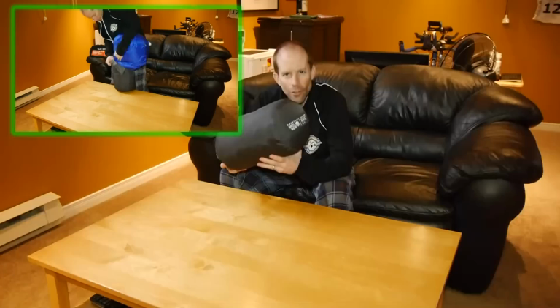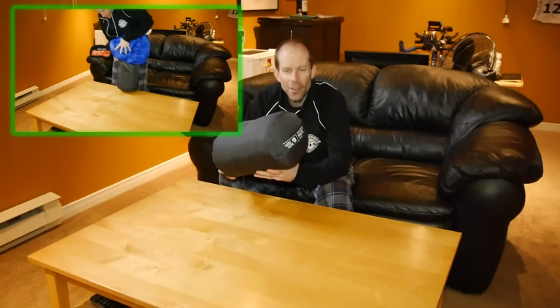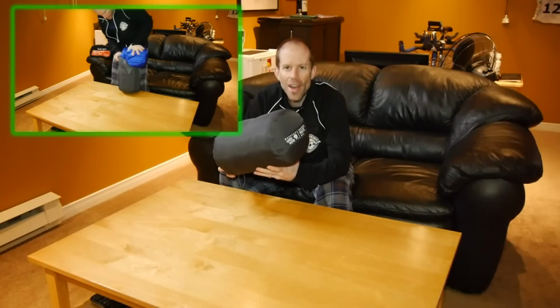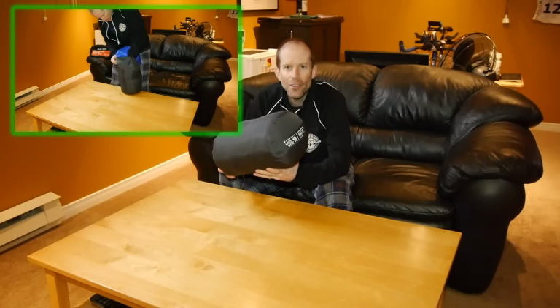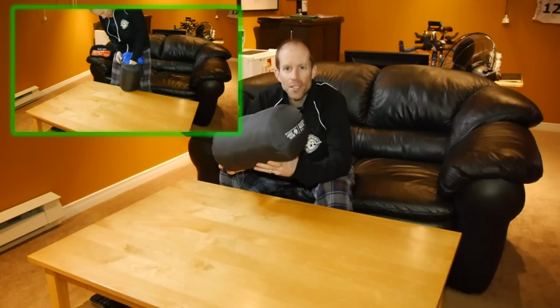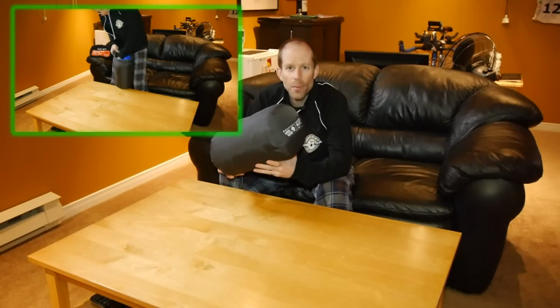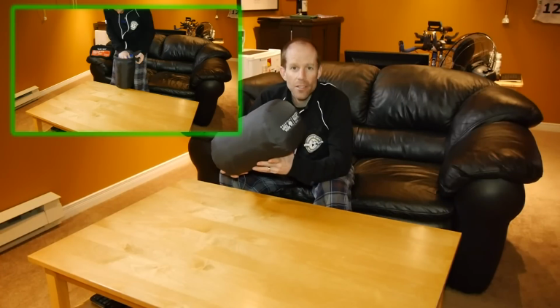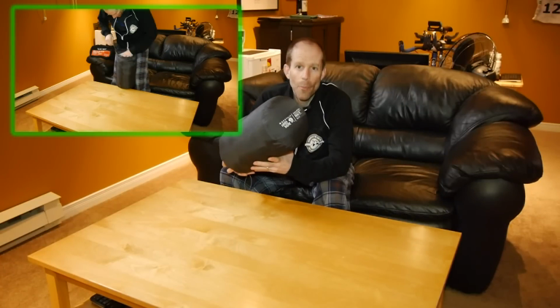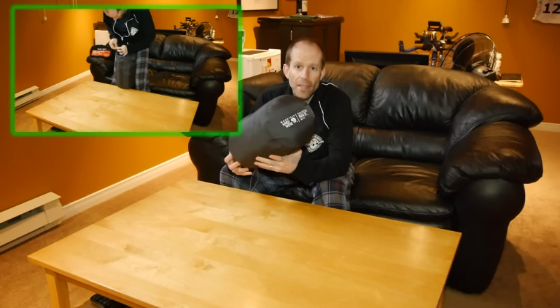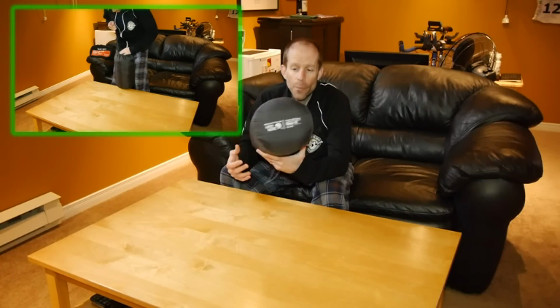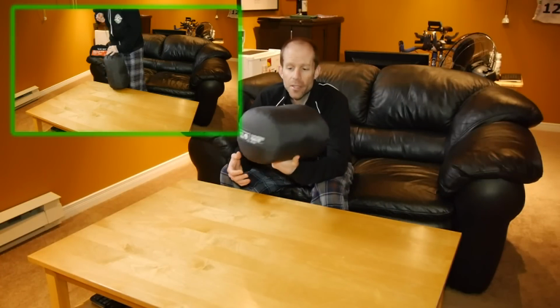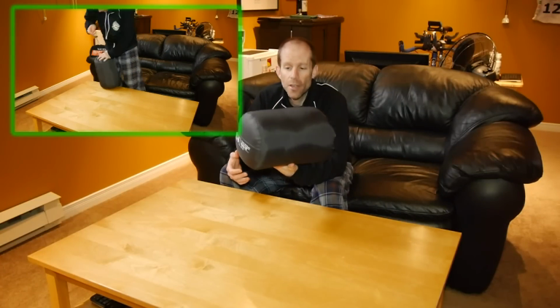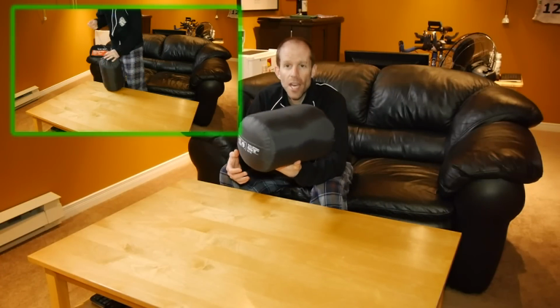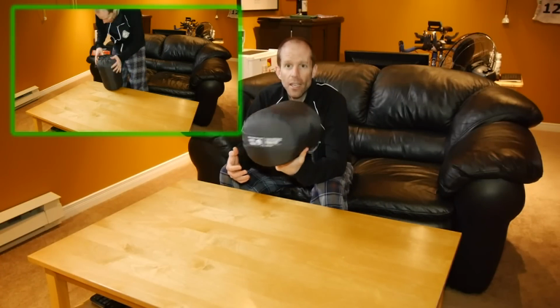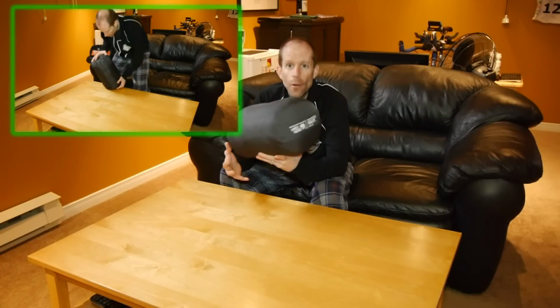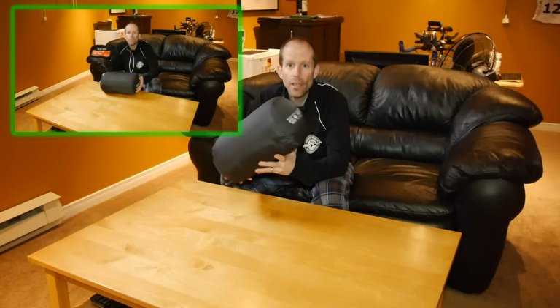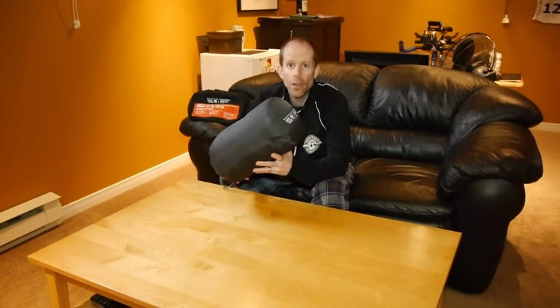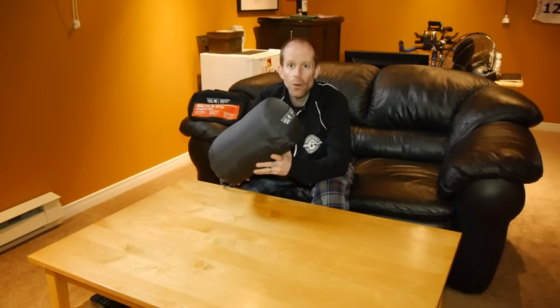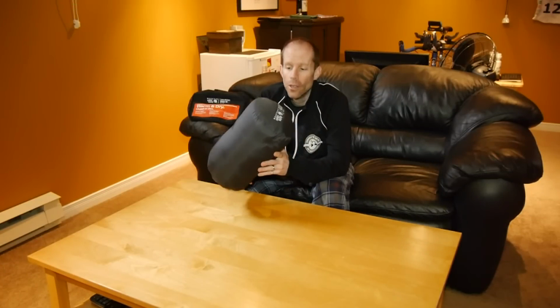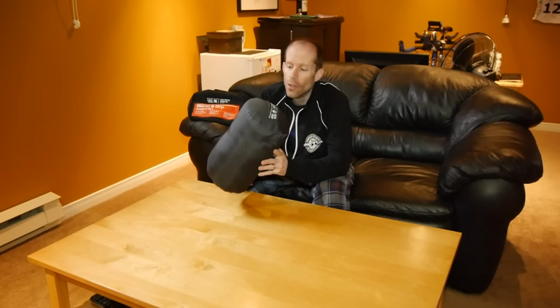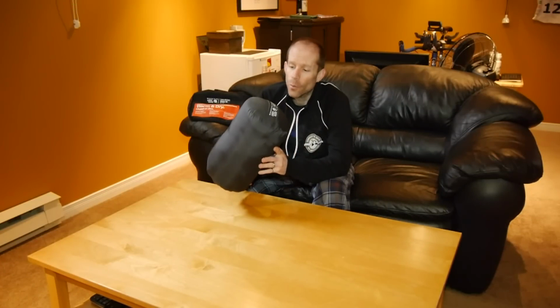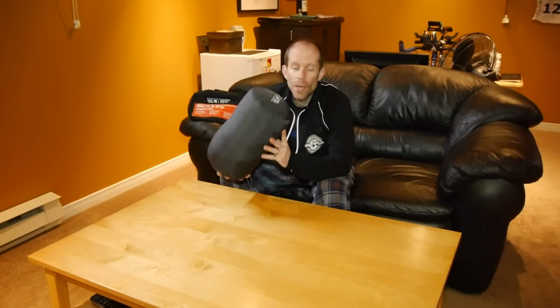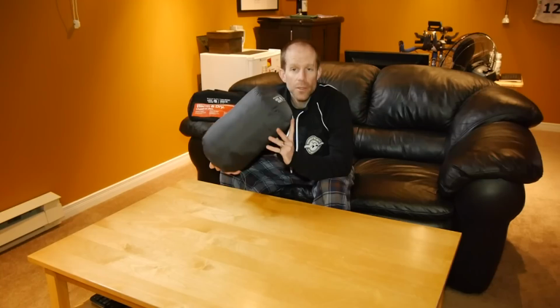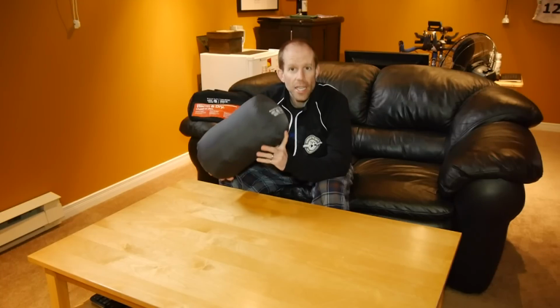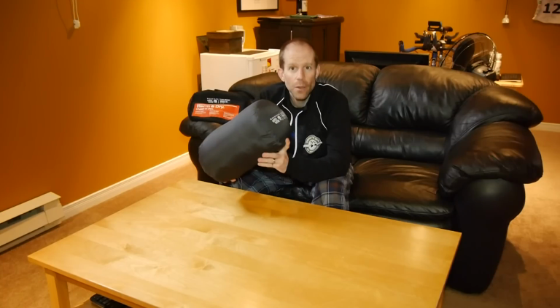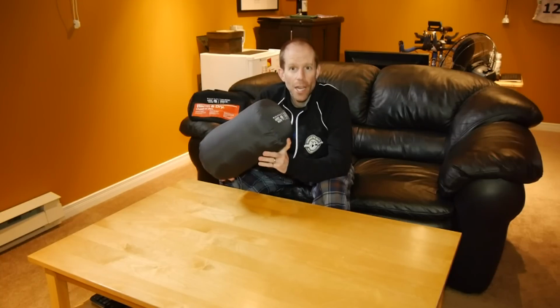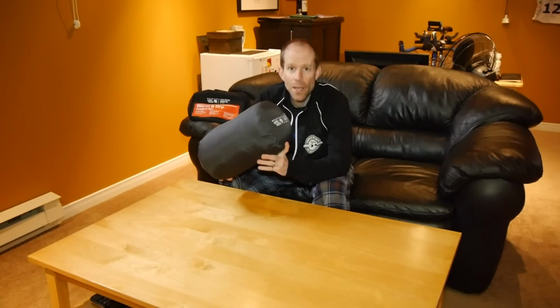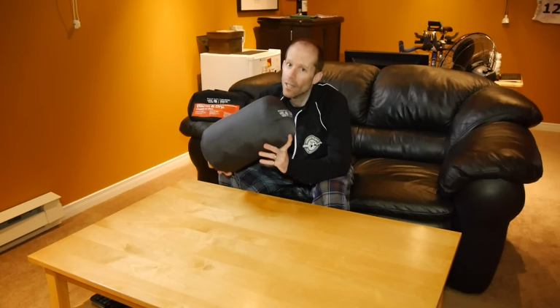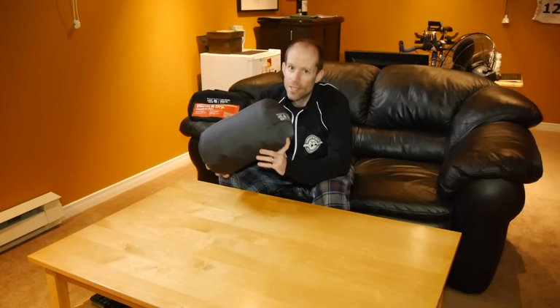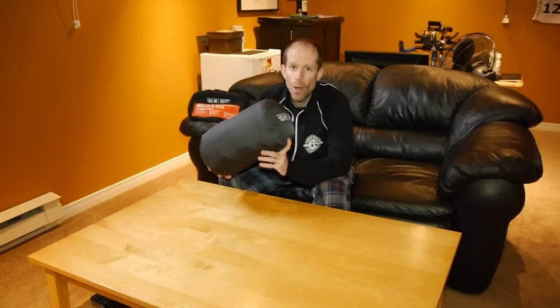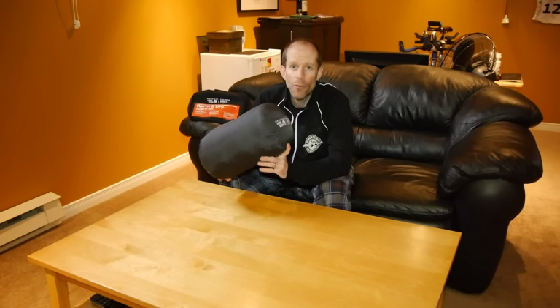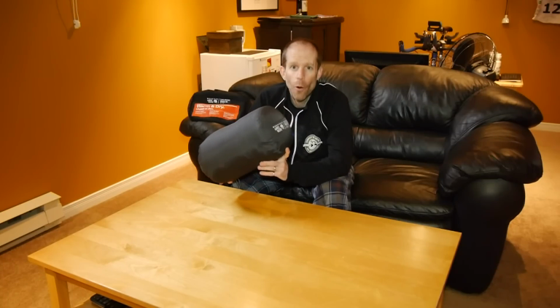Well, there you have it. The sleeping bag is all packed up in a stuff sack and ready to go, so we might as well take it out camping and see how it performs.